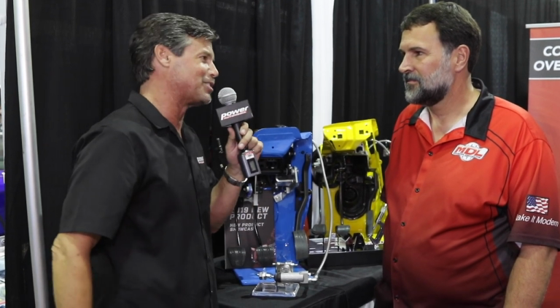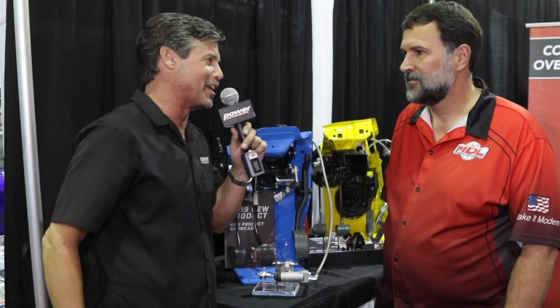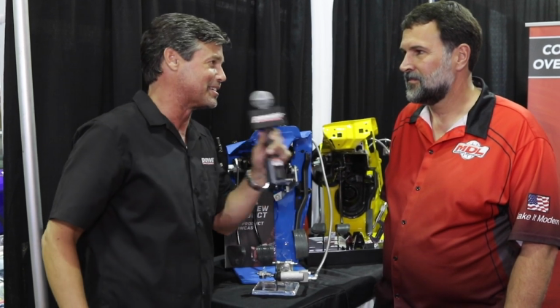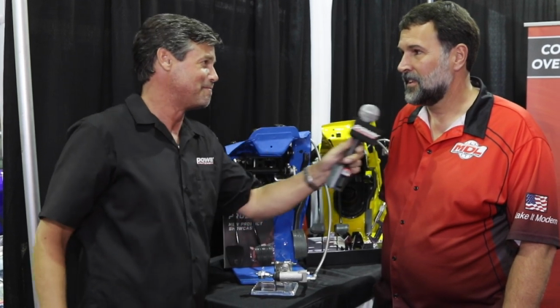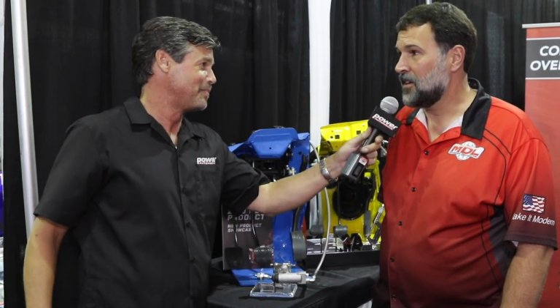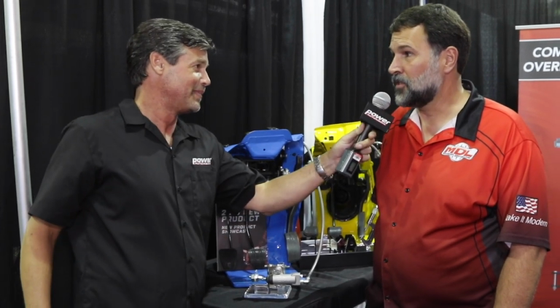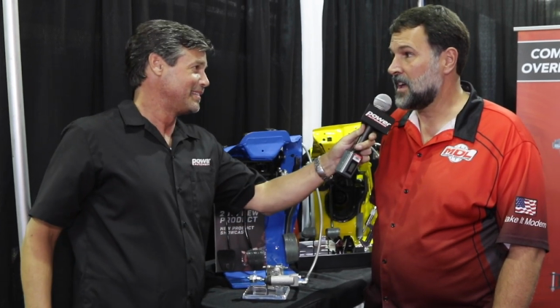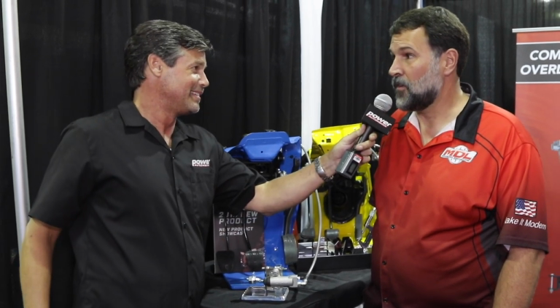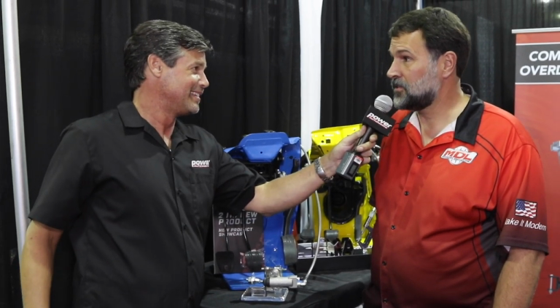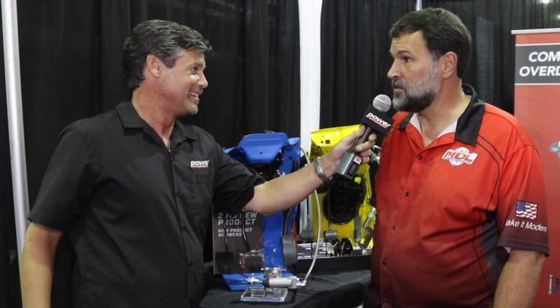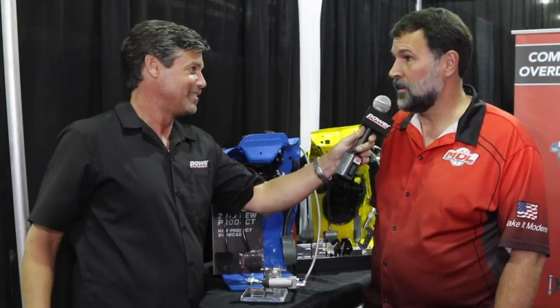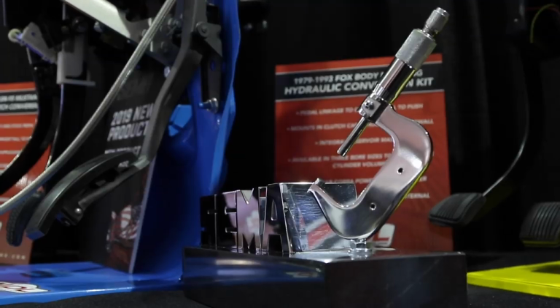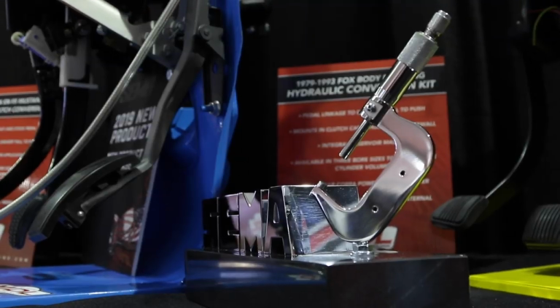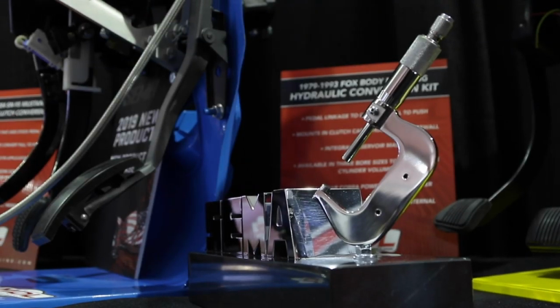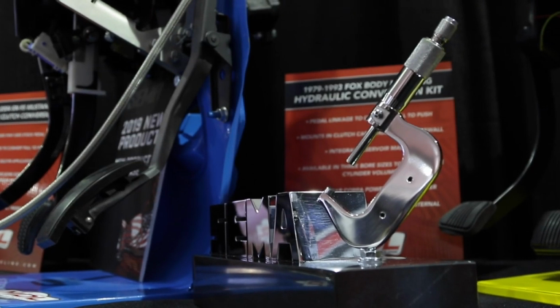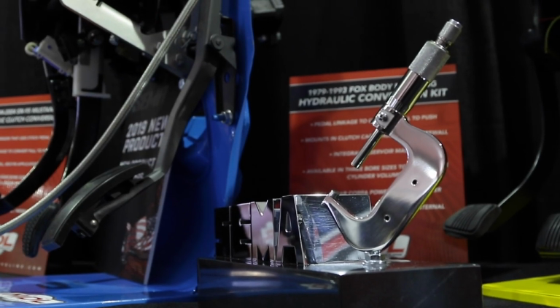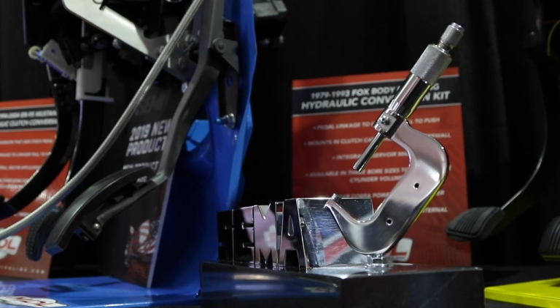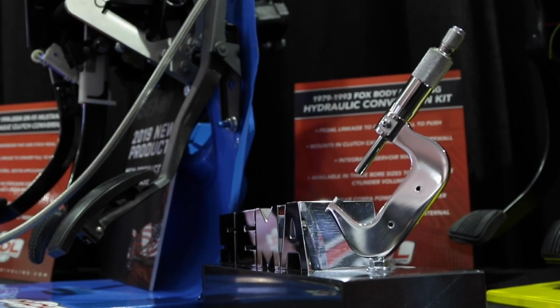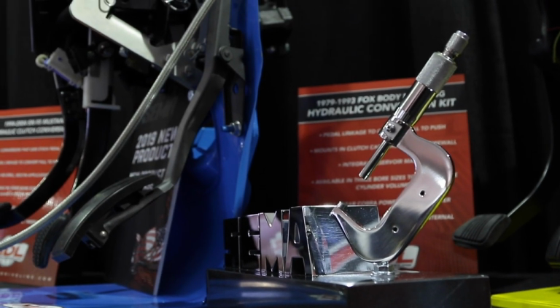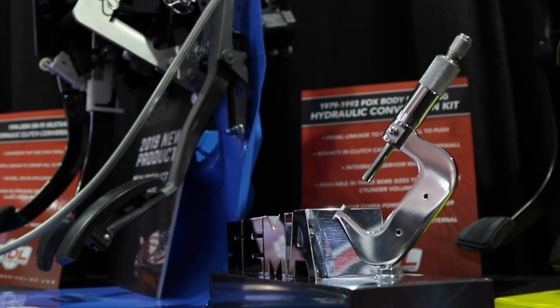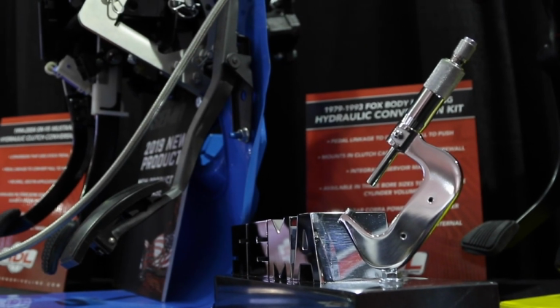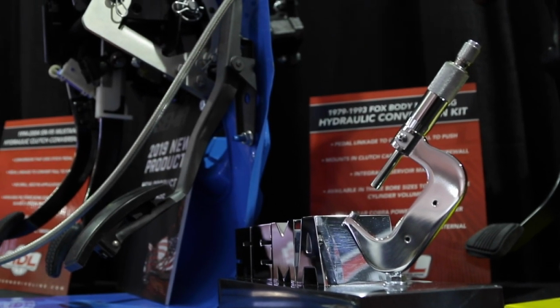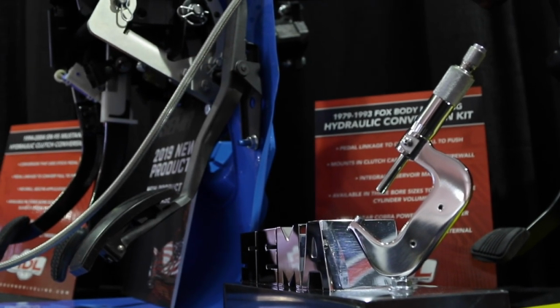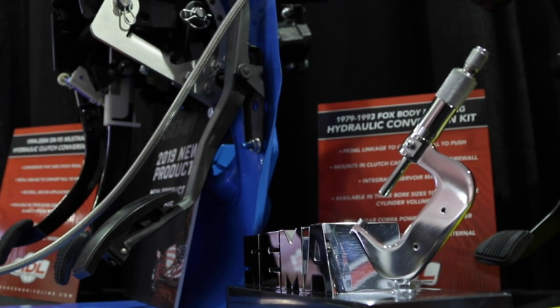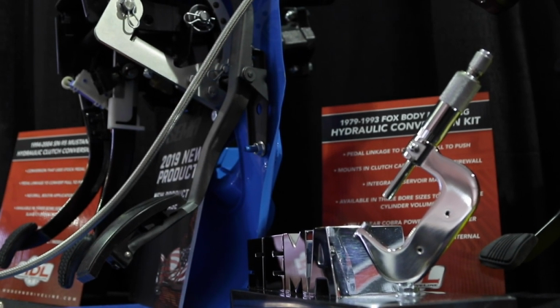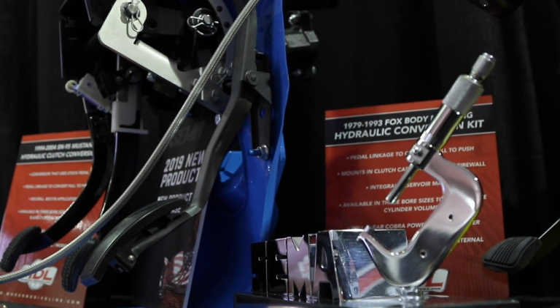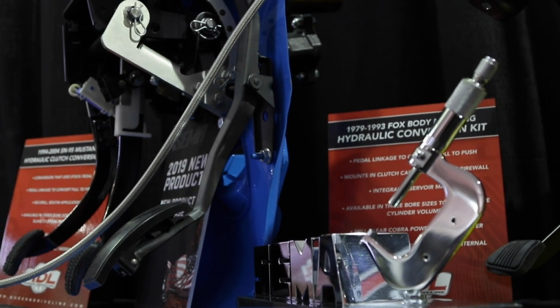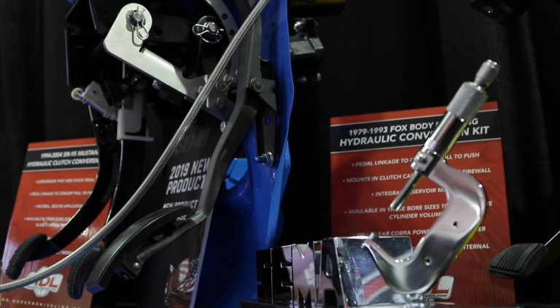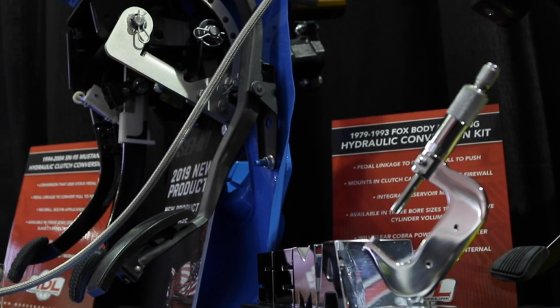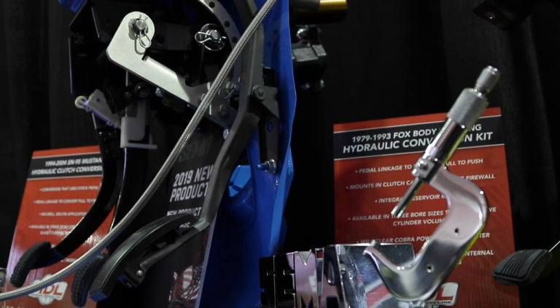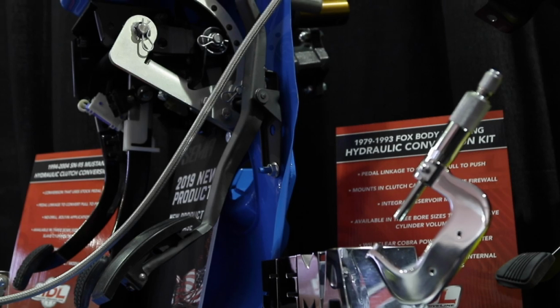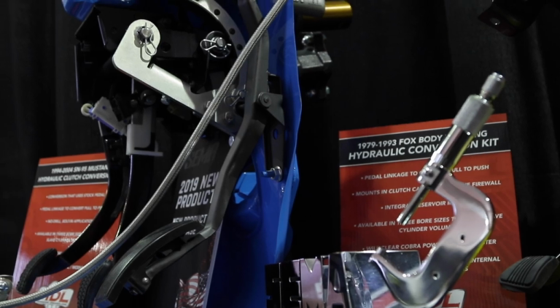It's our first SEMA, and the award is for SN95 hydraulics for a Mustang — cable to hydraulic conversions.